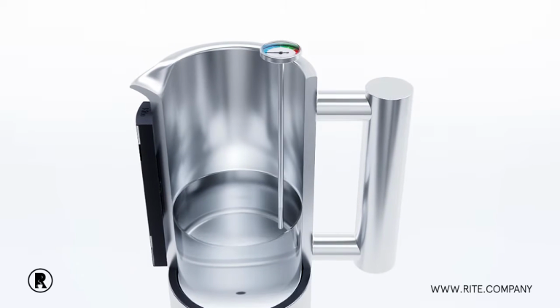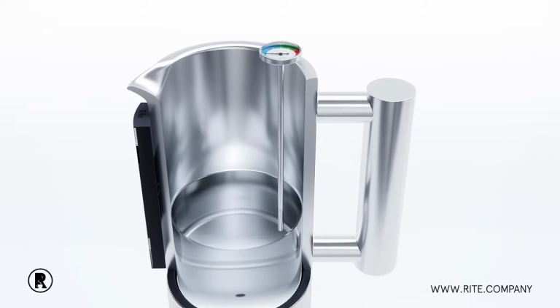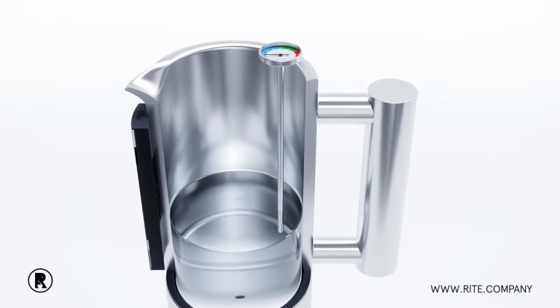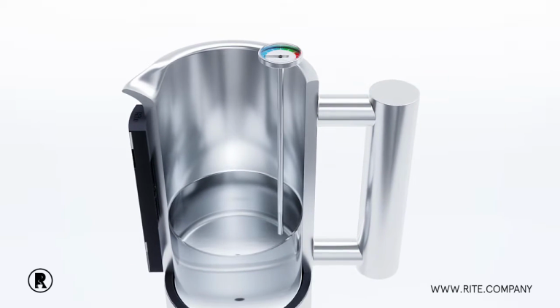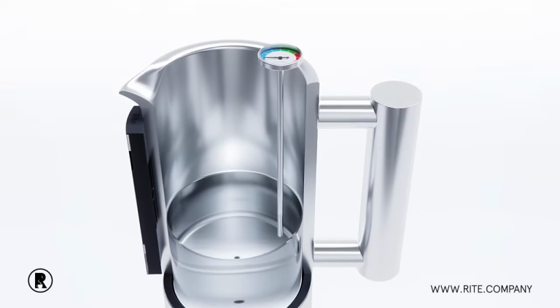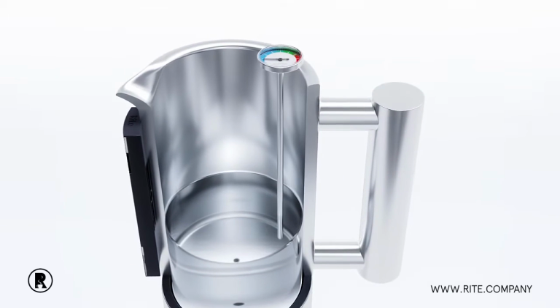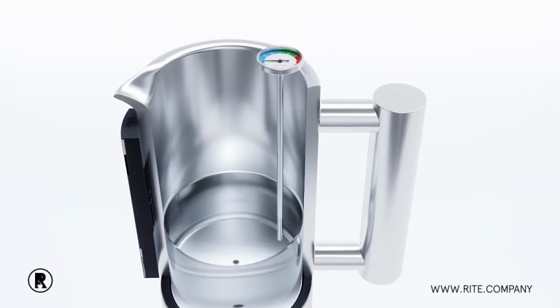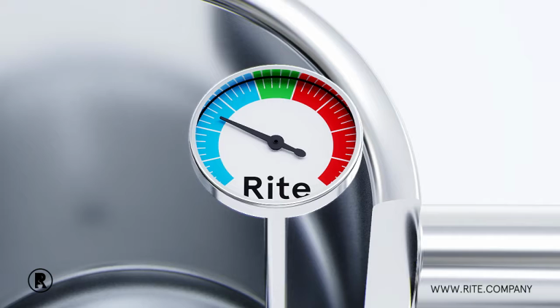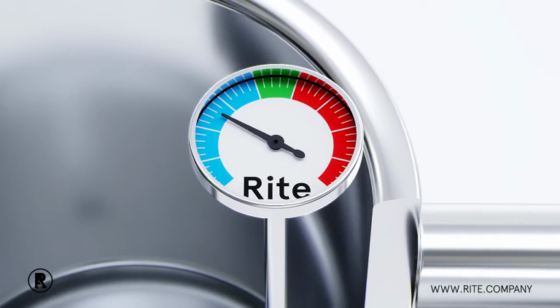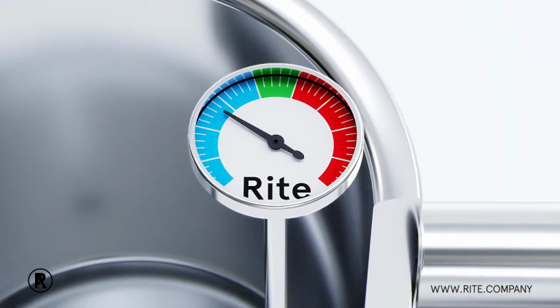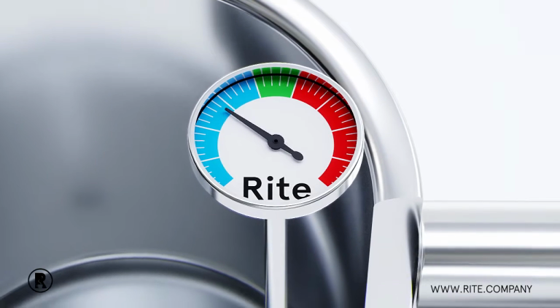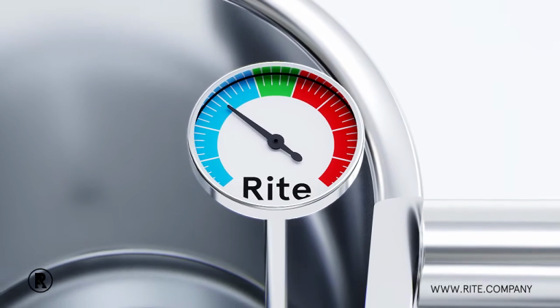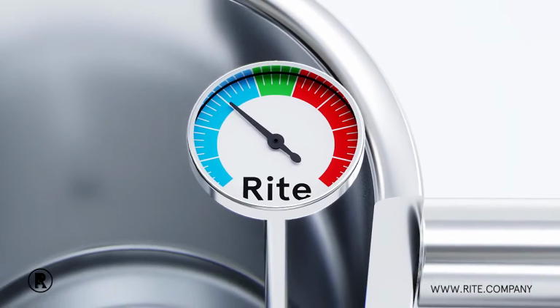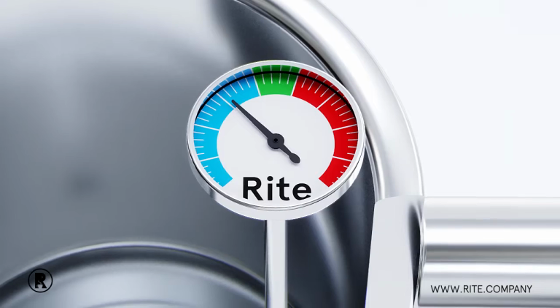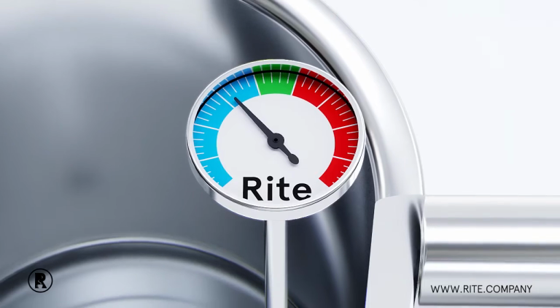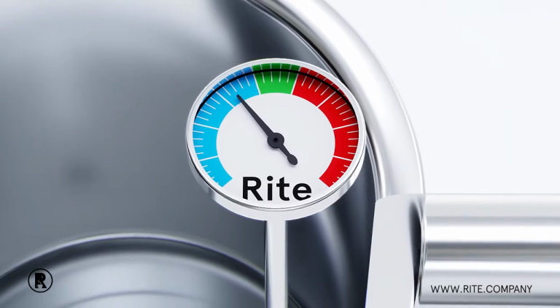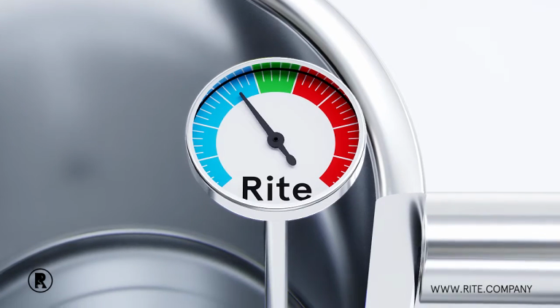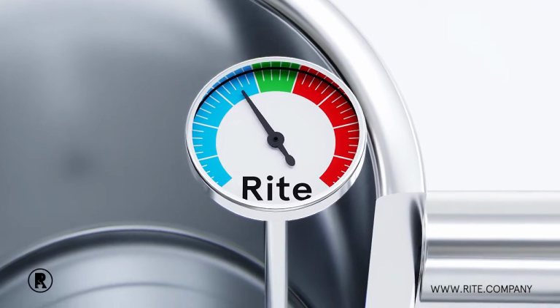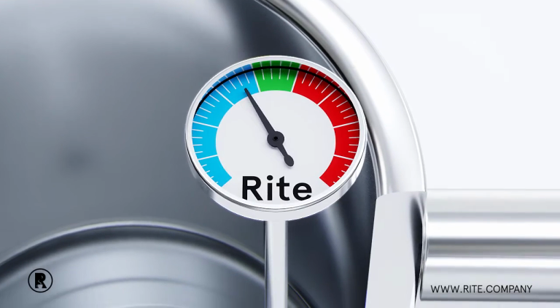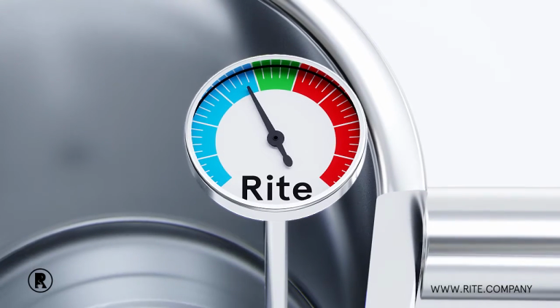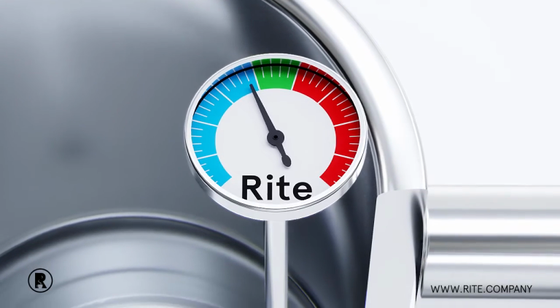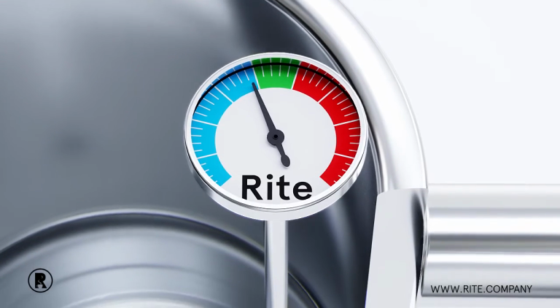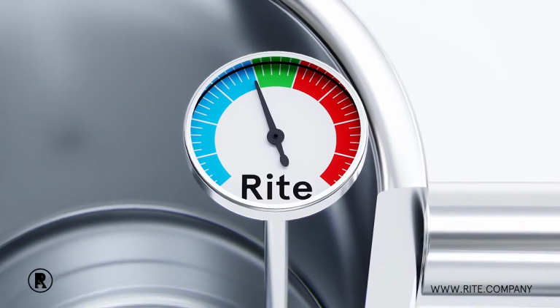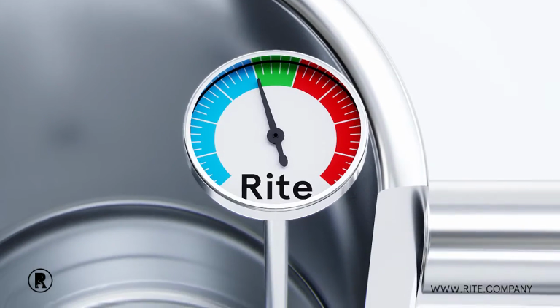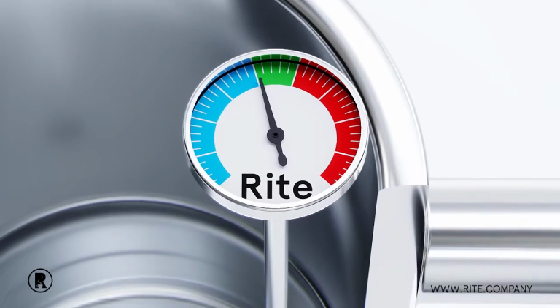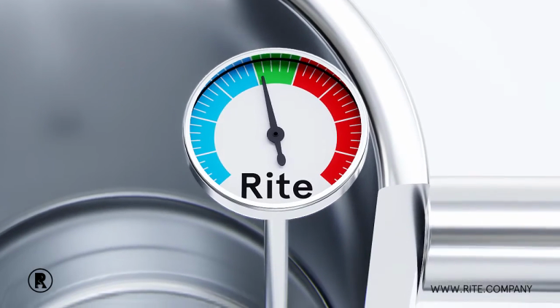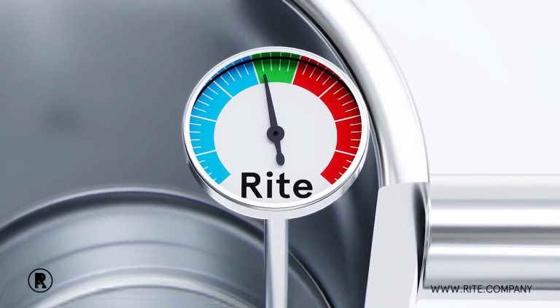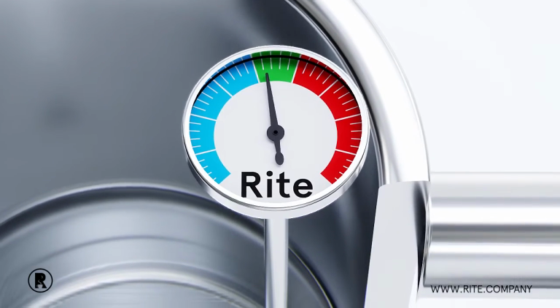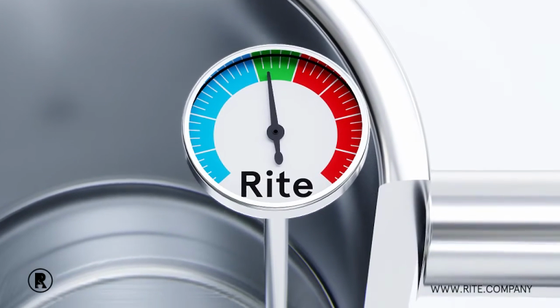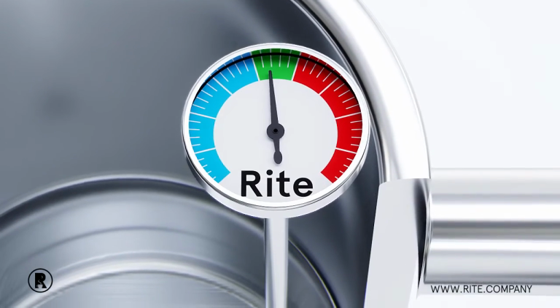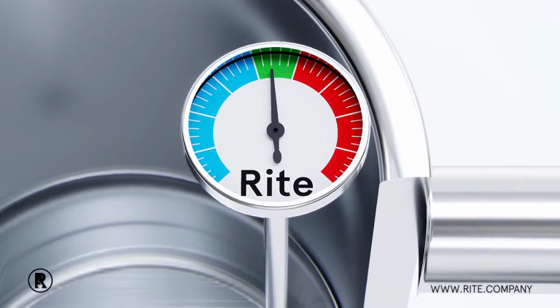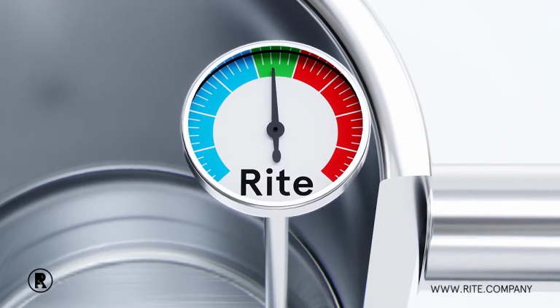The thermometer makes finding the right temperature easy. Blue is too cold, red is too hot, green is delicious.